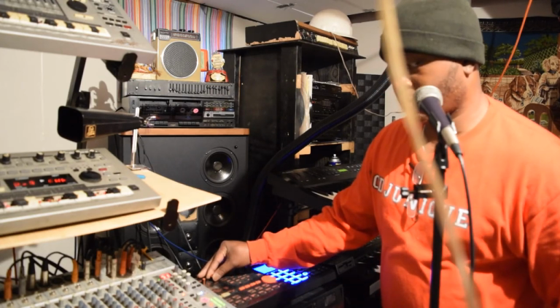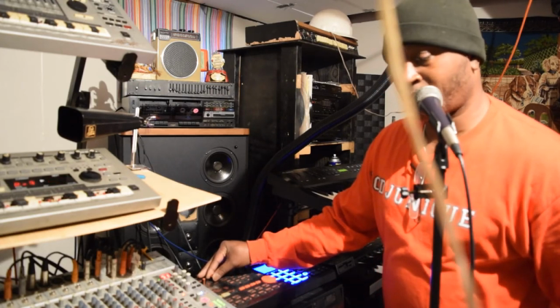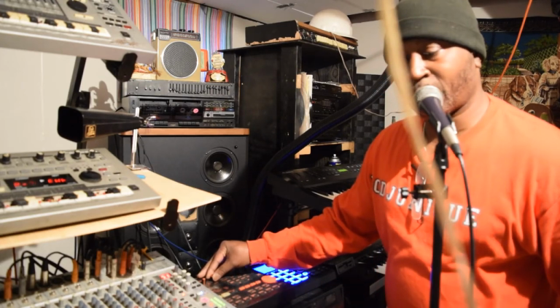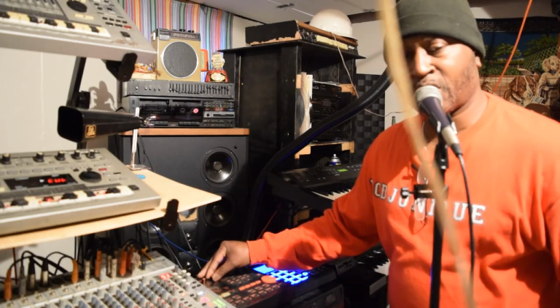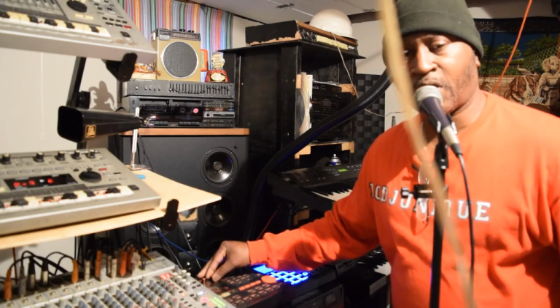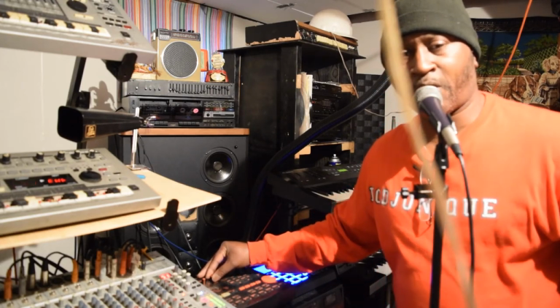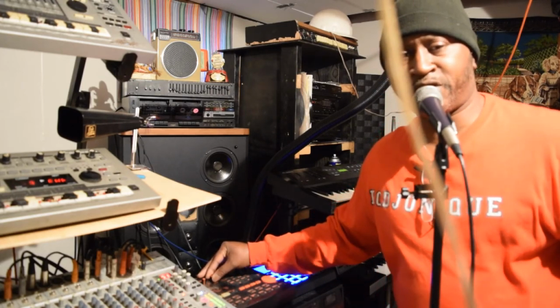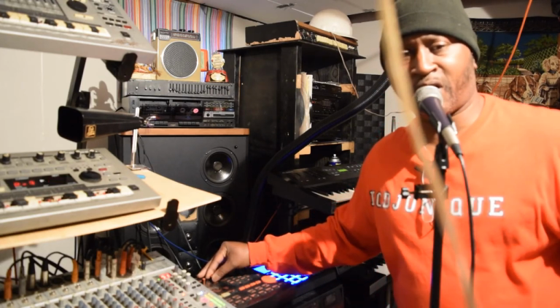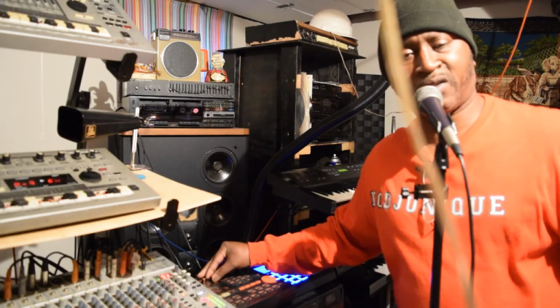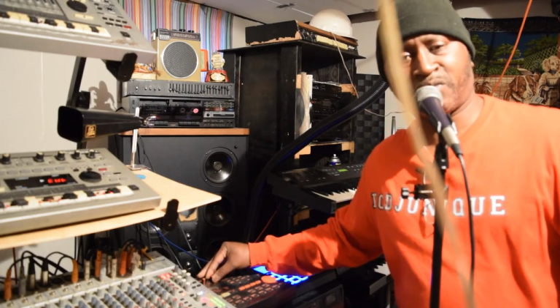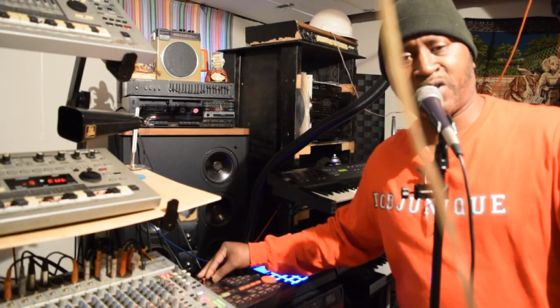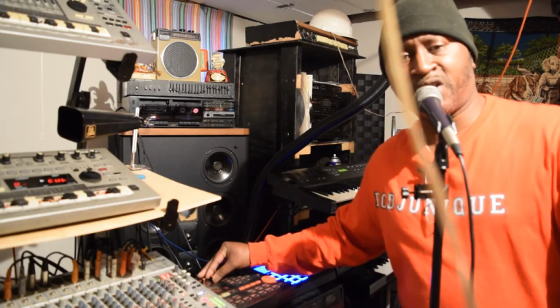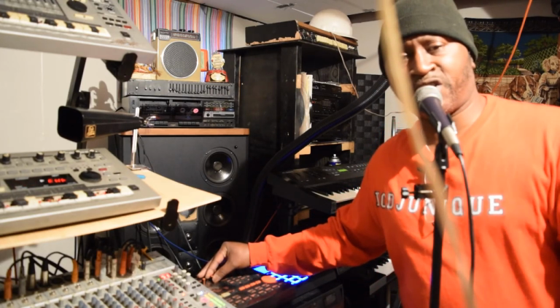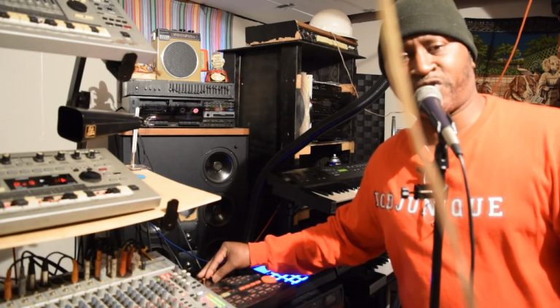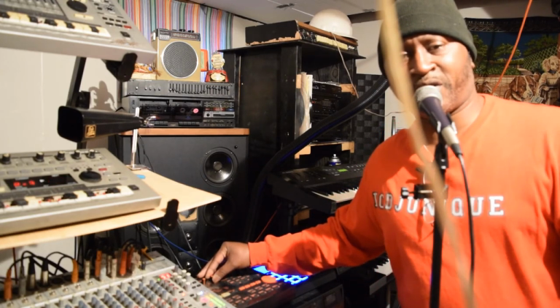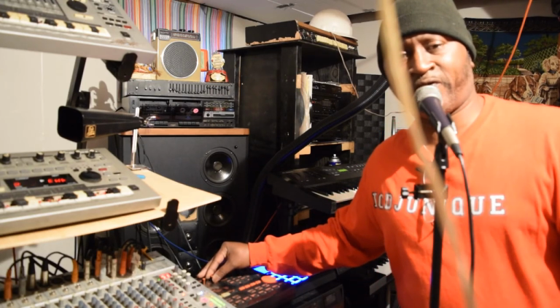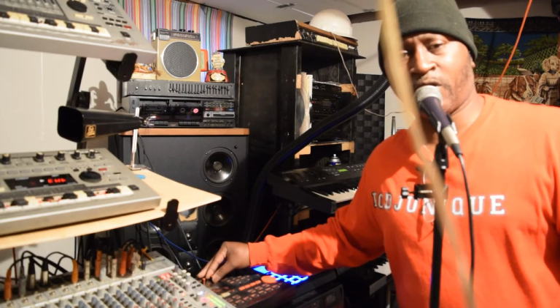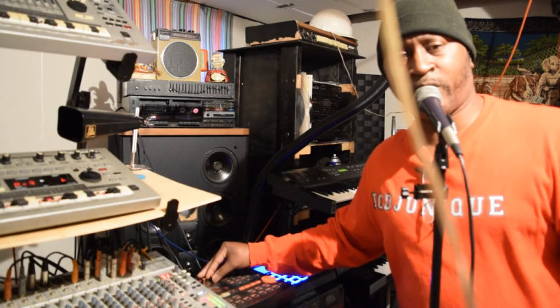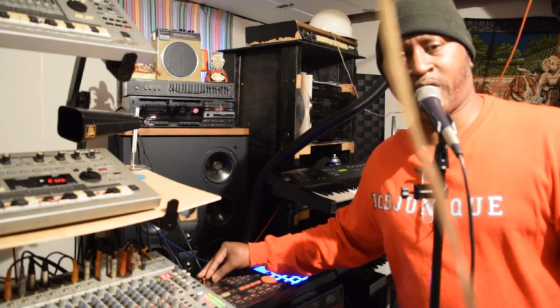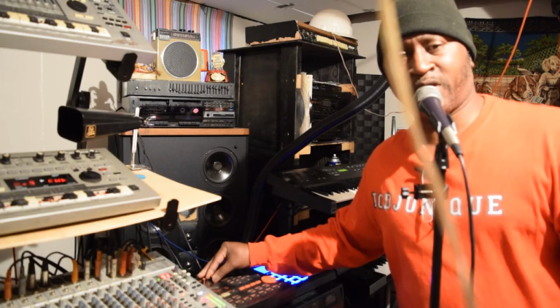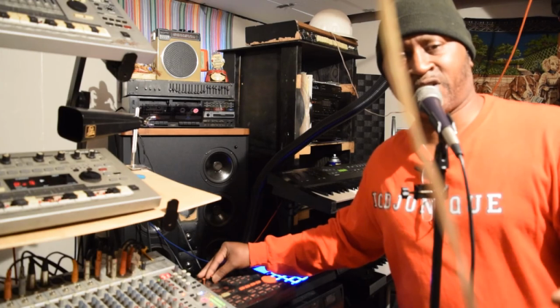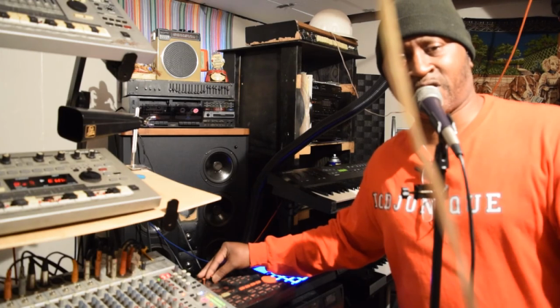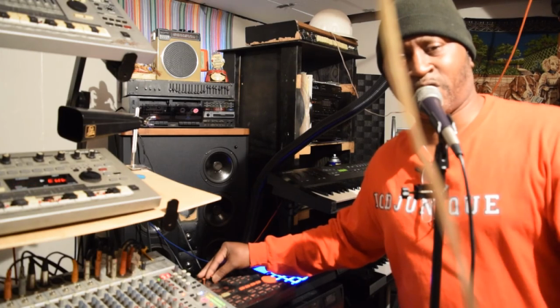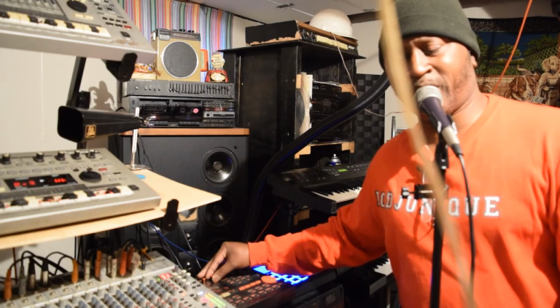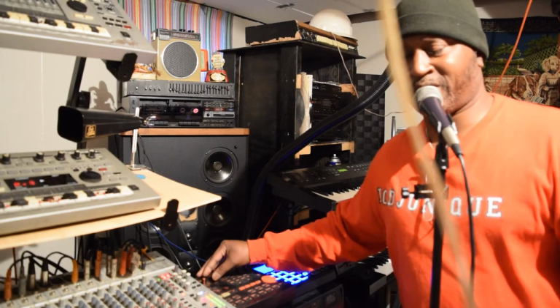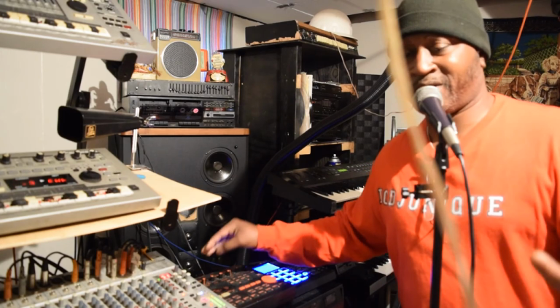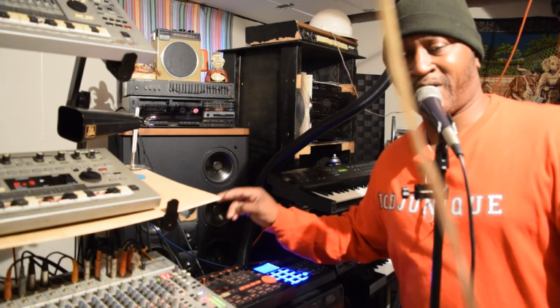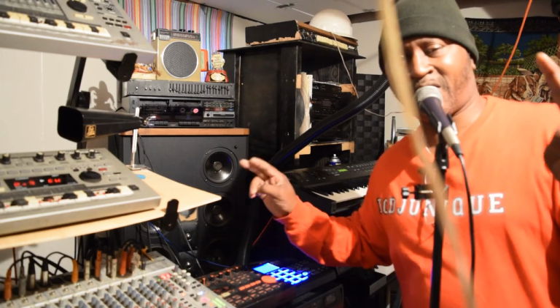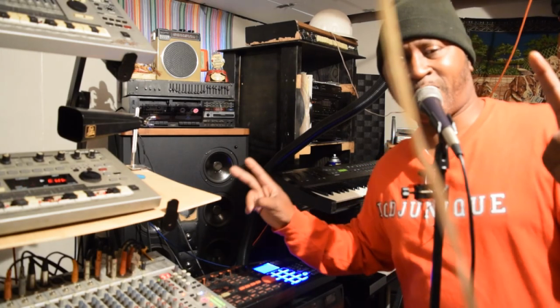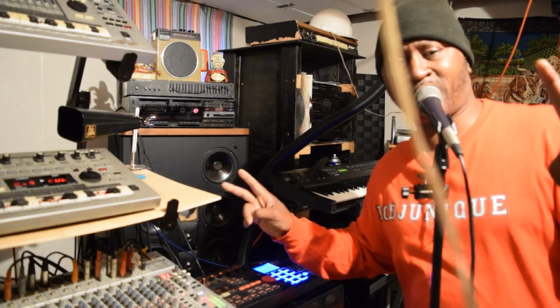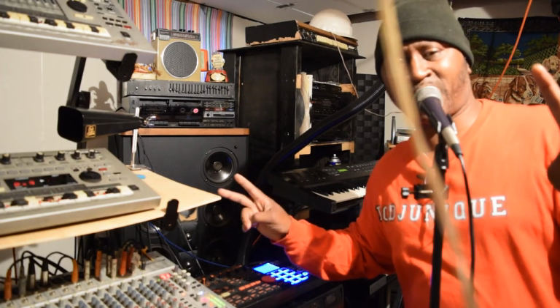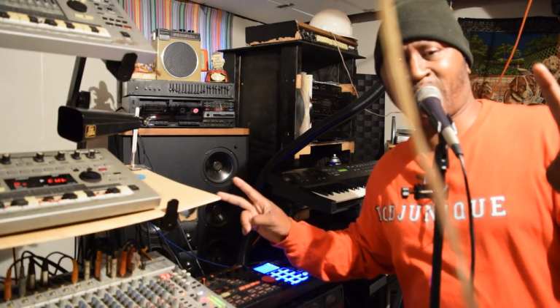All right y'all, just trying to funk with it just a little bit. I'm out y'all, peace.